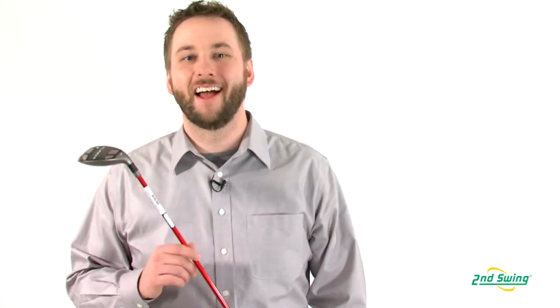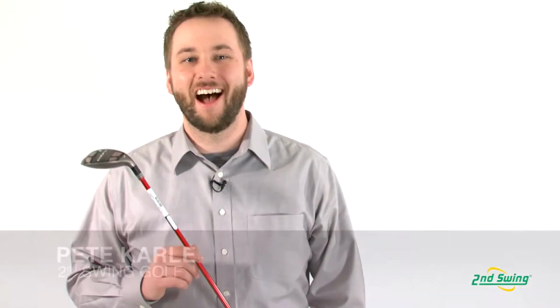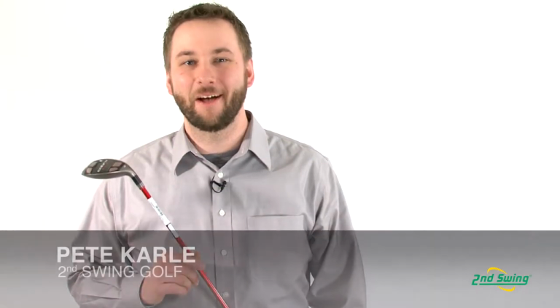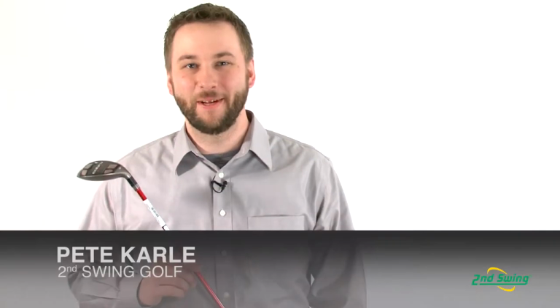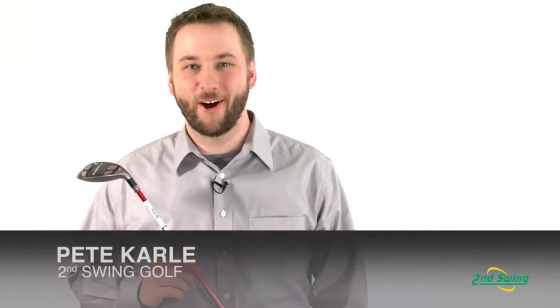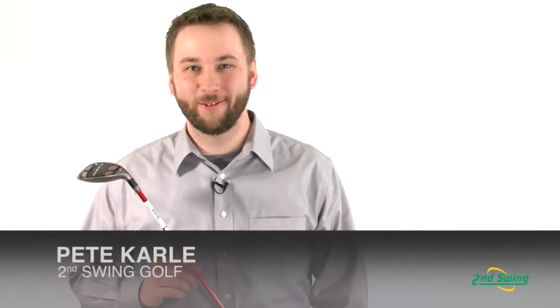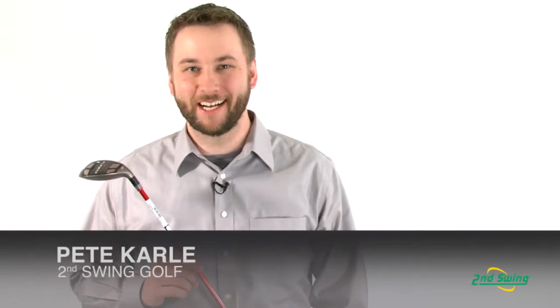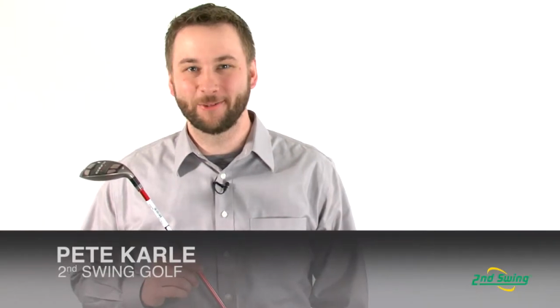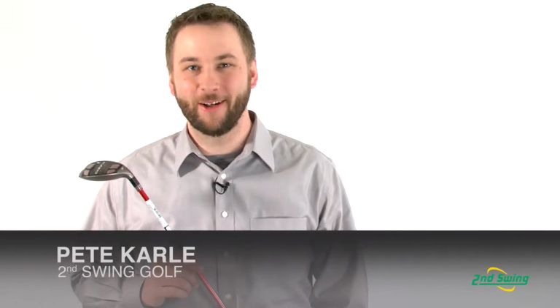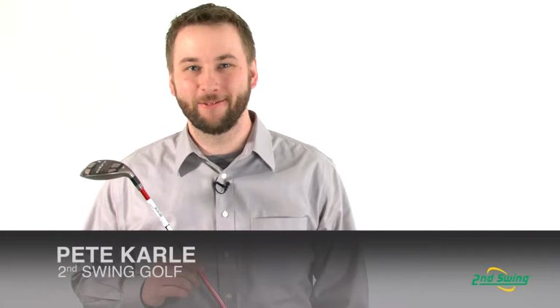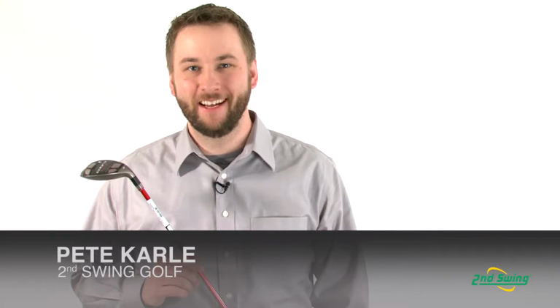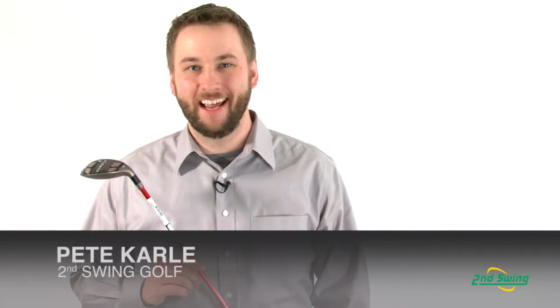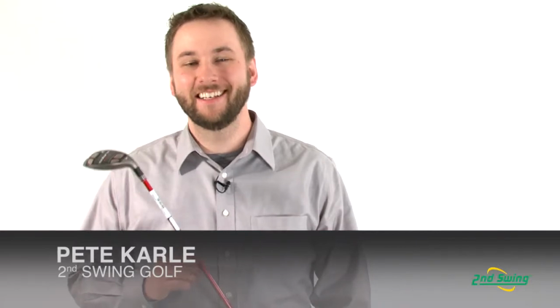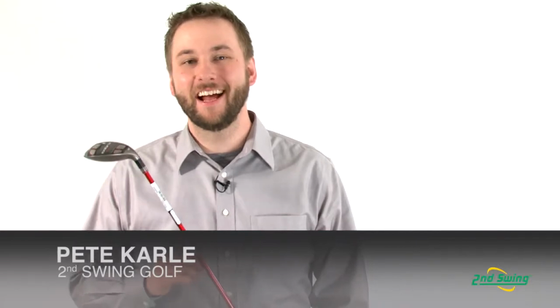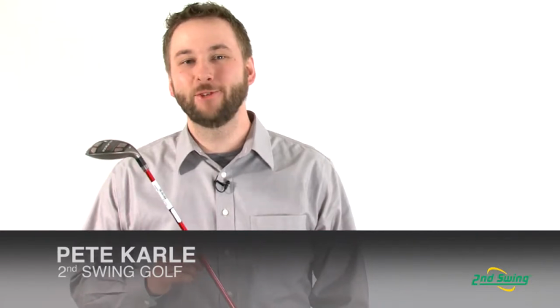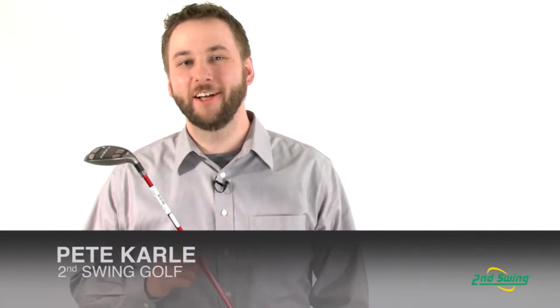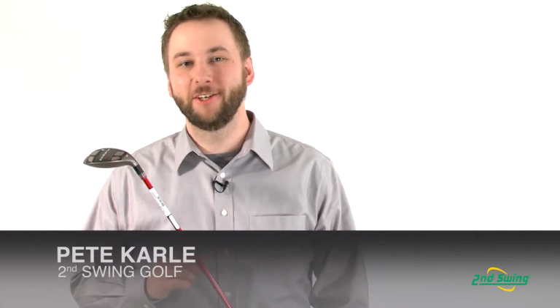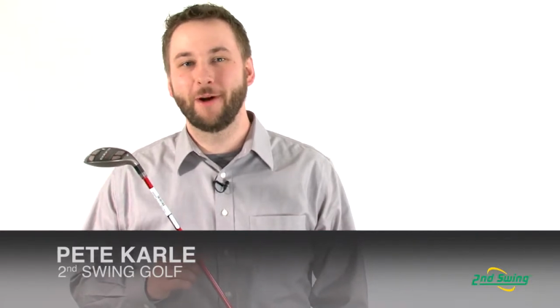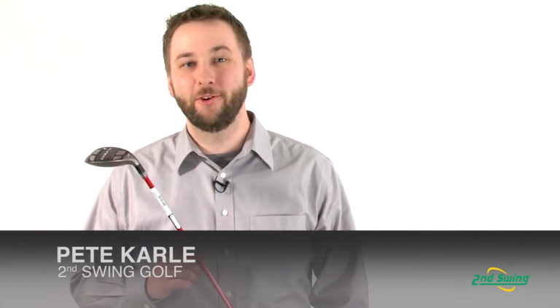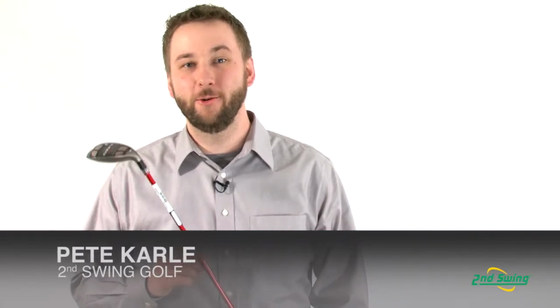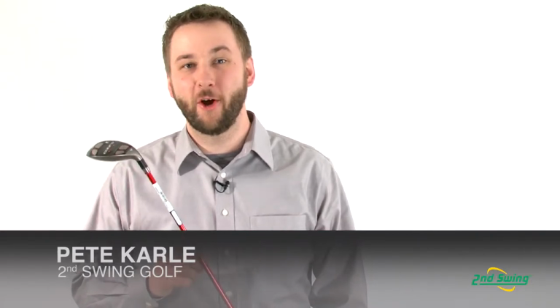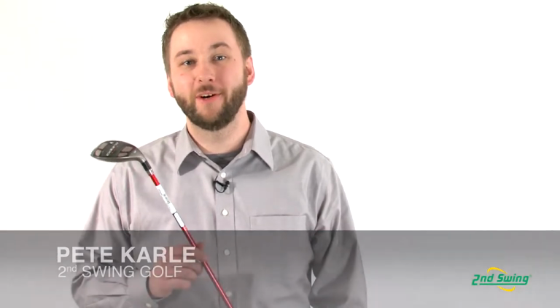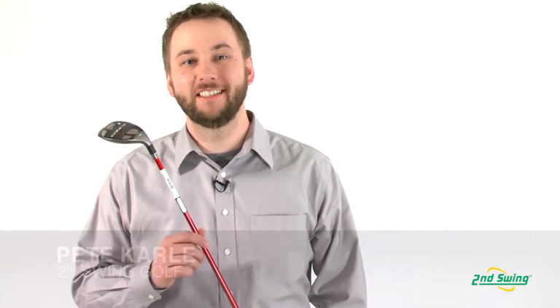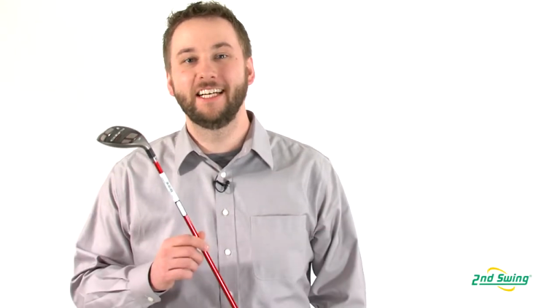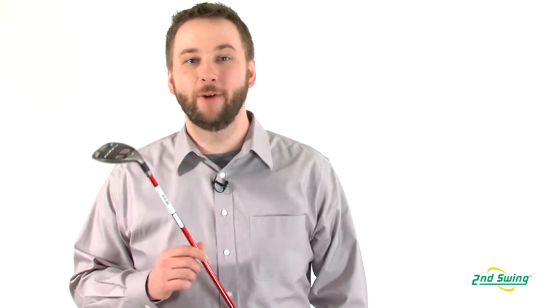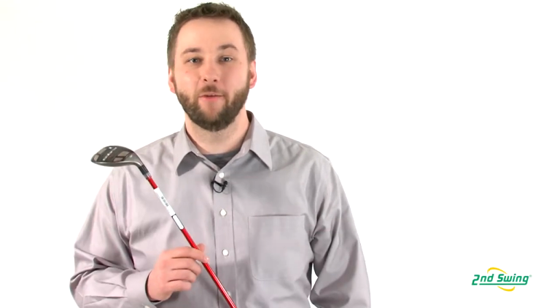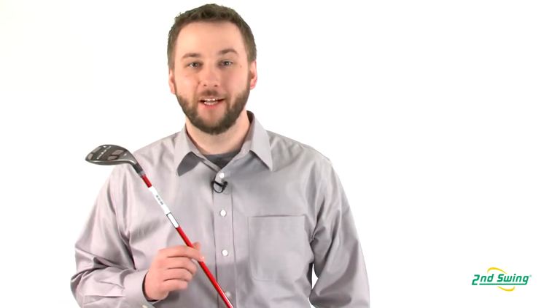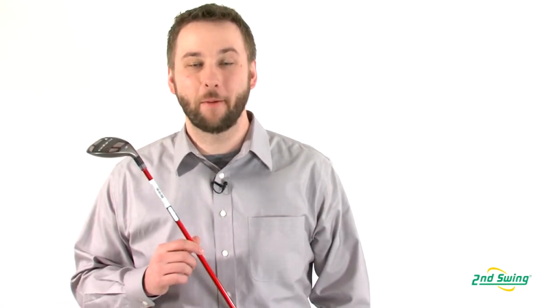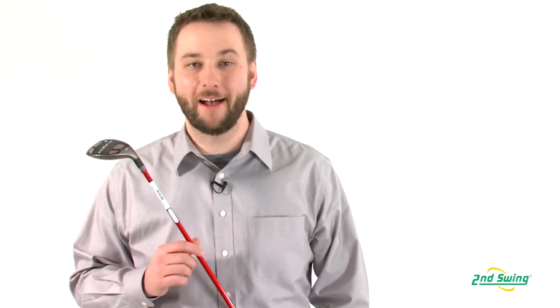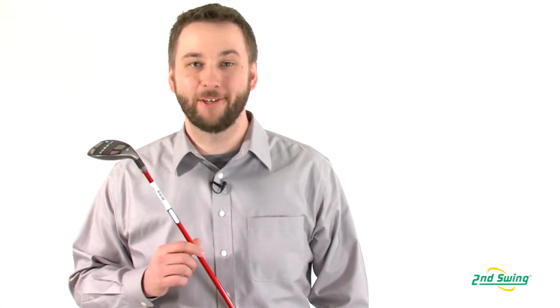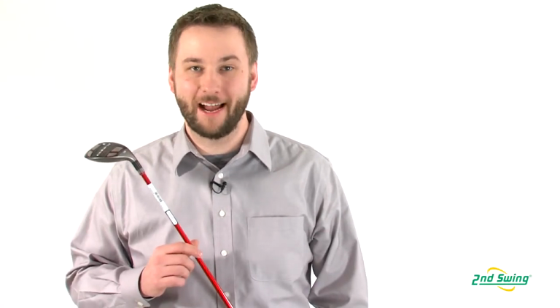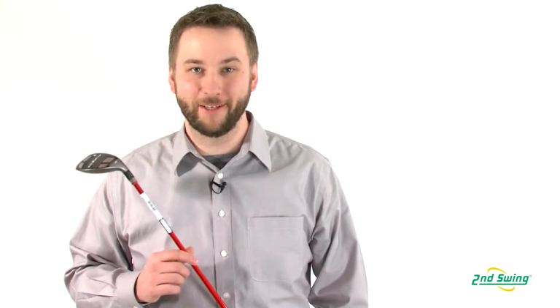Hi, I'm Pete Carl from Second Swing Golf, and today I'm talking to you about the new Cobra T-Rail Plus Baffler Hybrid.